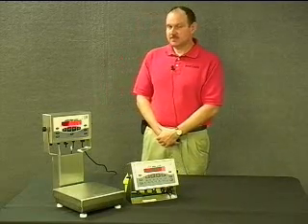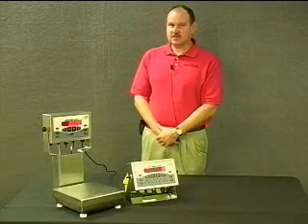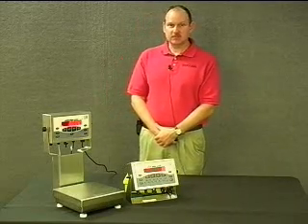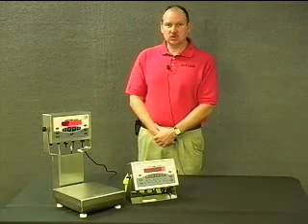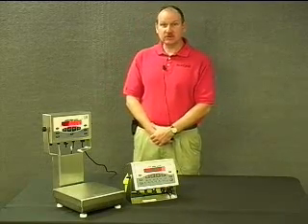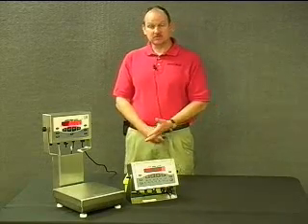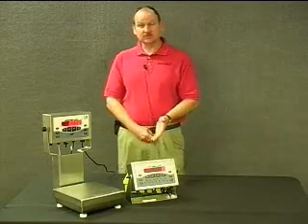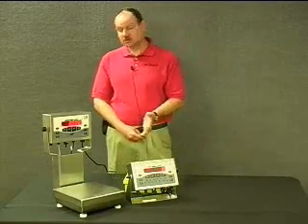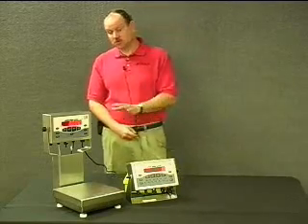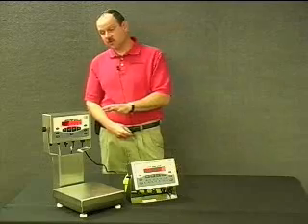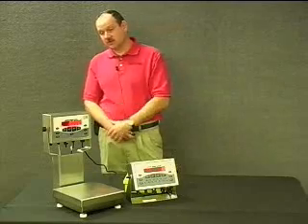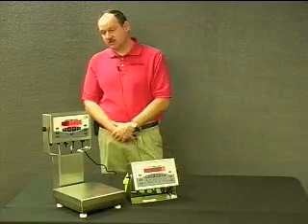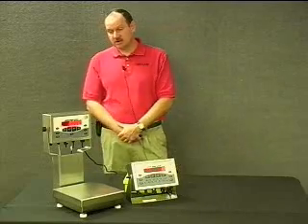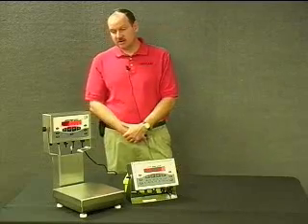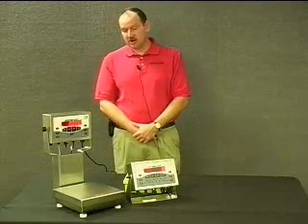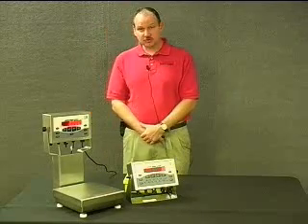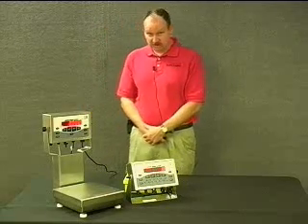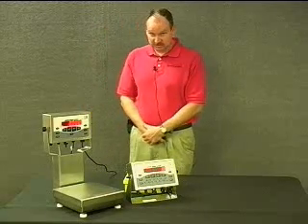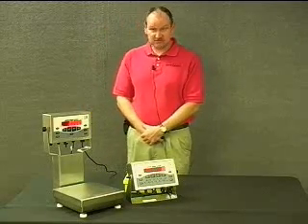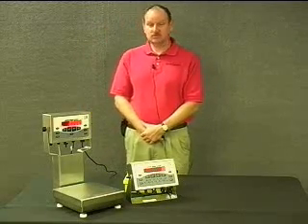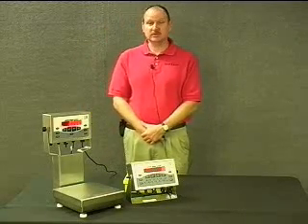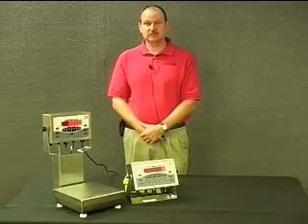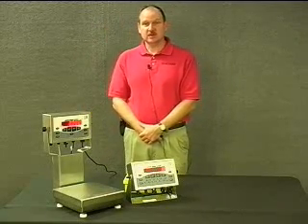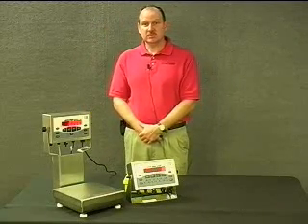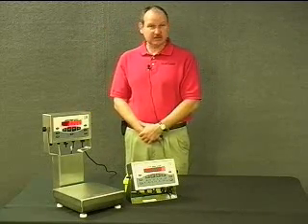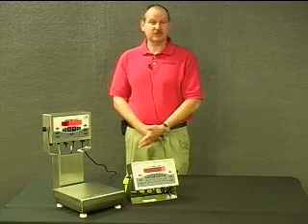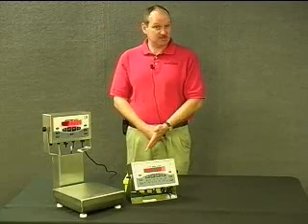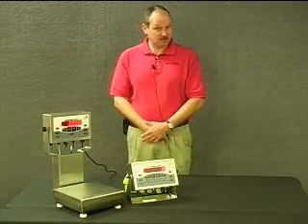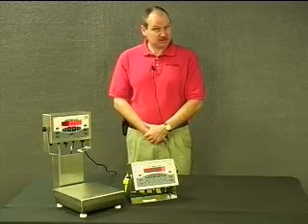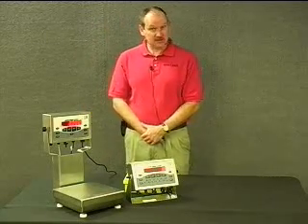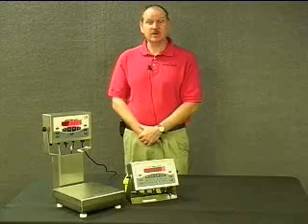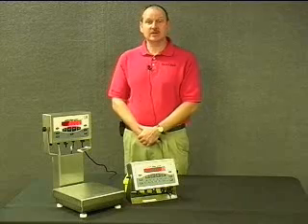The load cell cord grips on the unit are also designed to get us that IP69K rating.